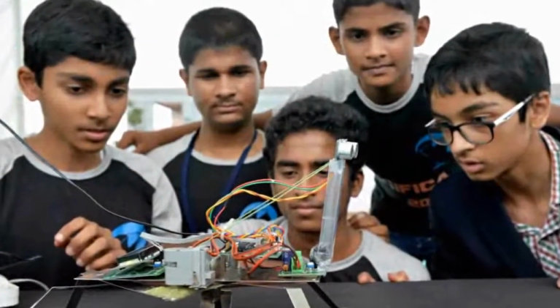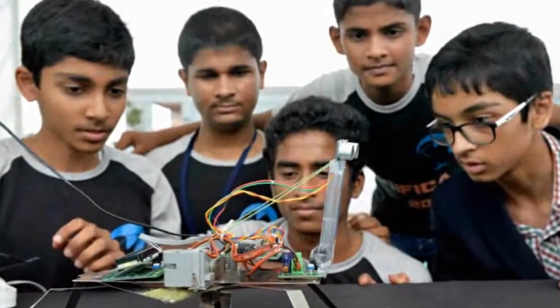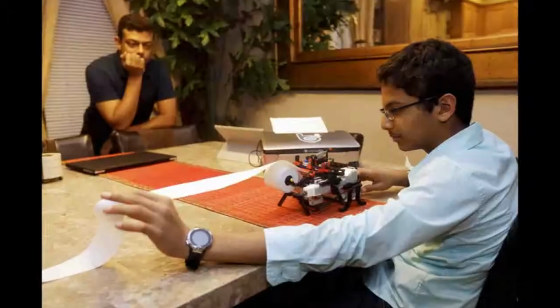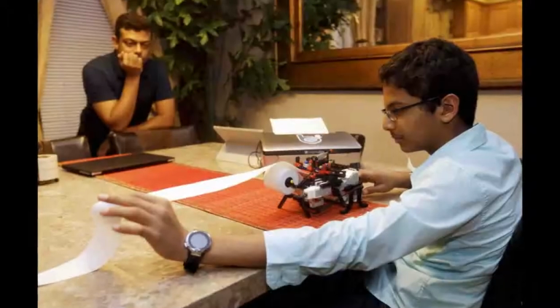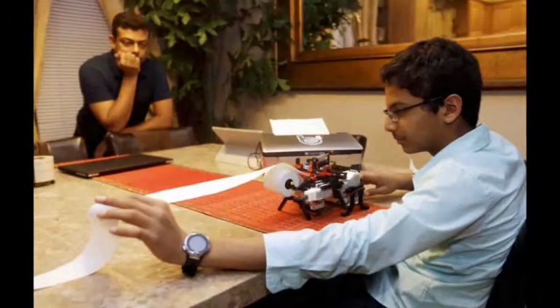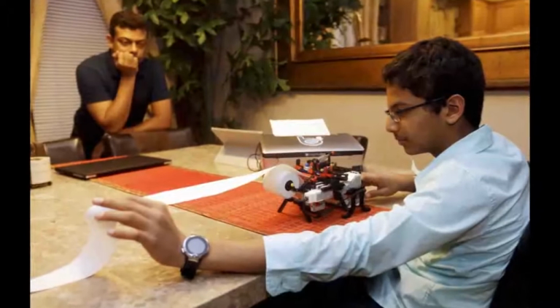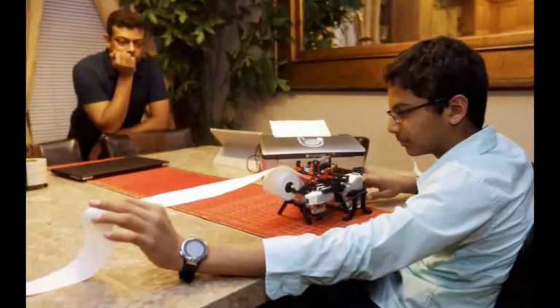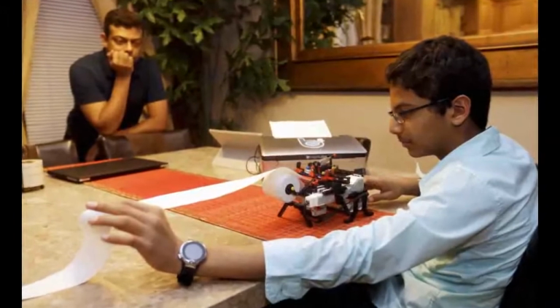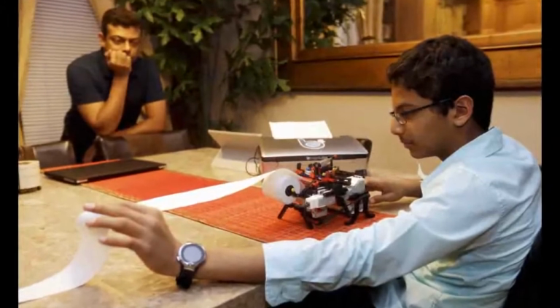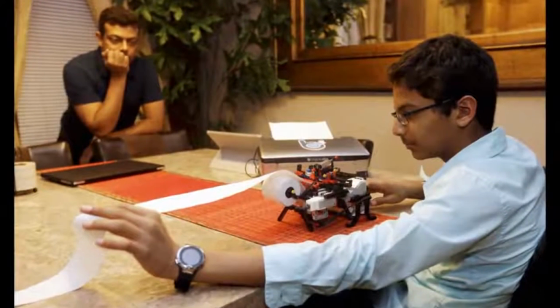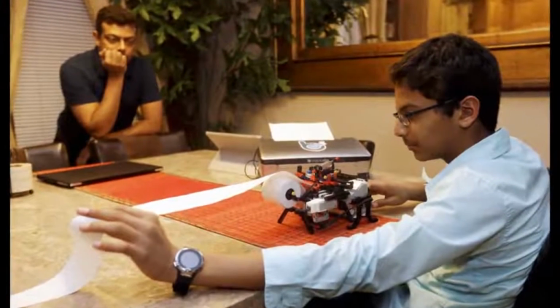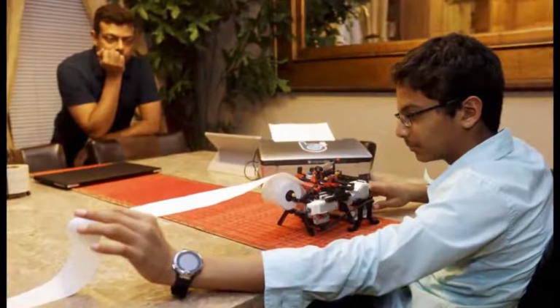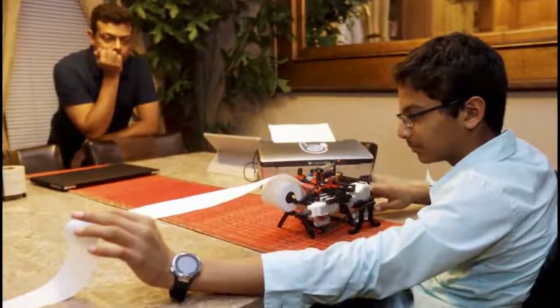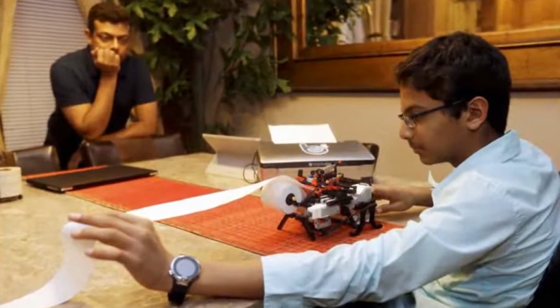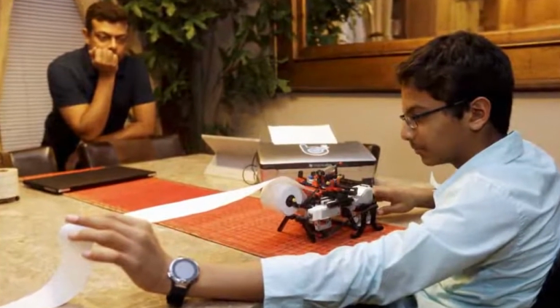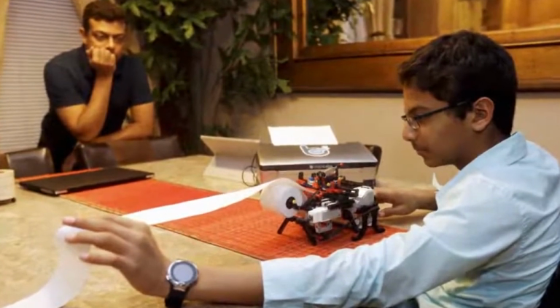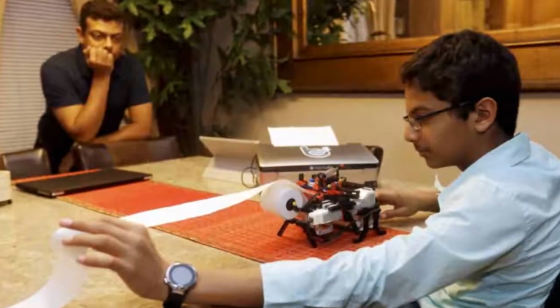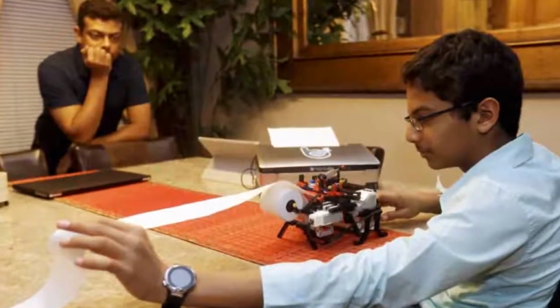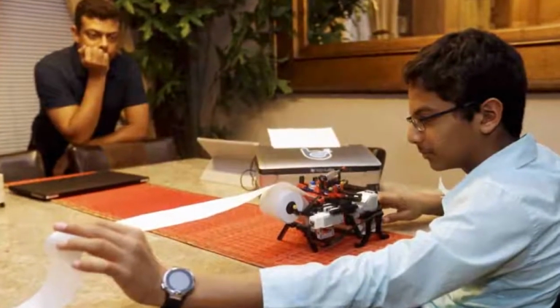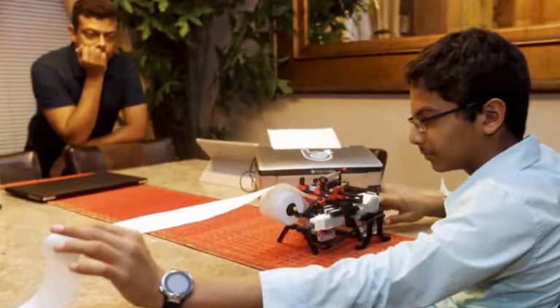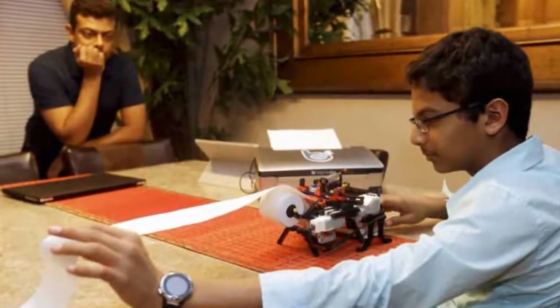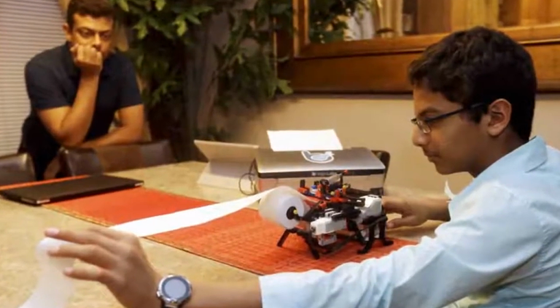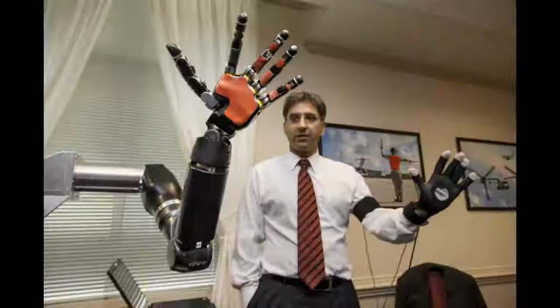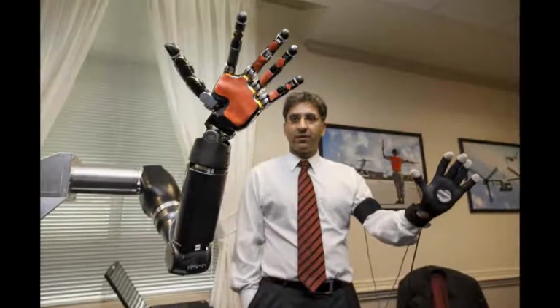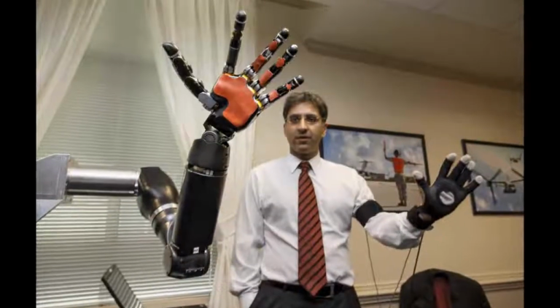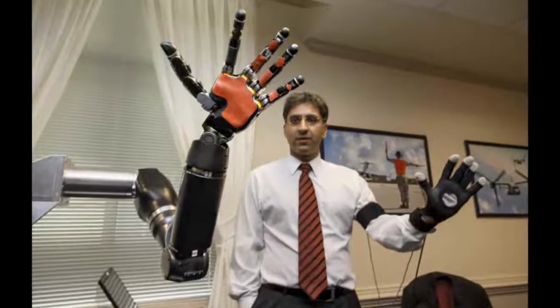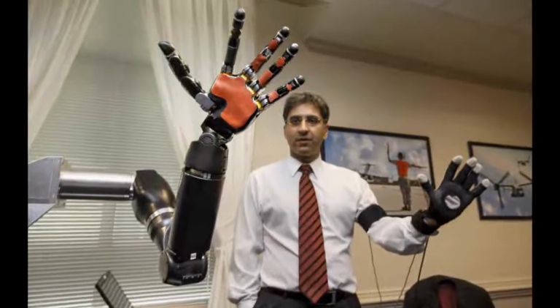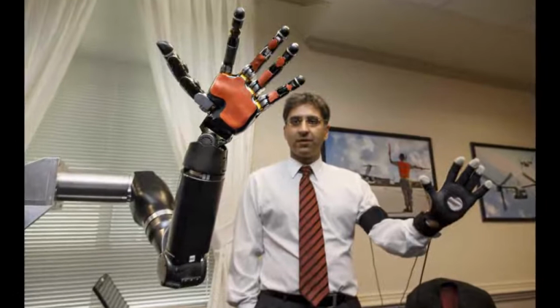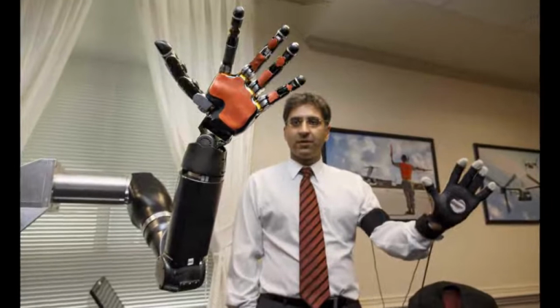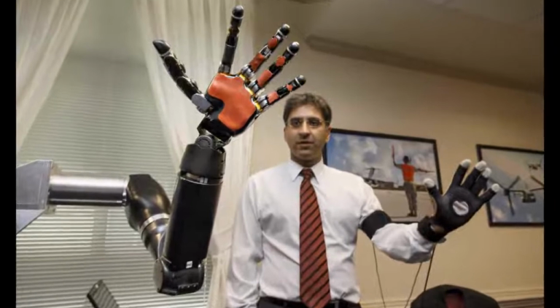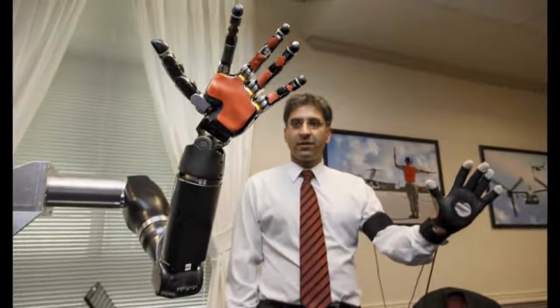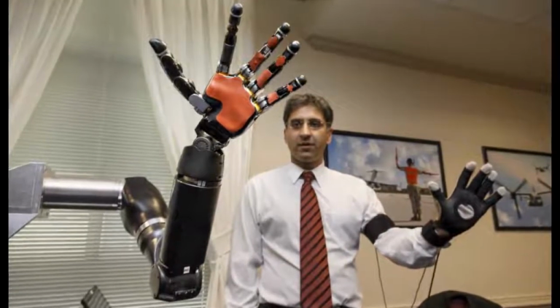Along with the cost, he wanted the project to solve another problem: certain amputees' ability to easily update their prosthetics.